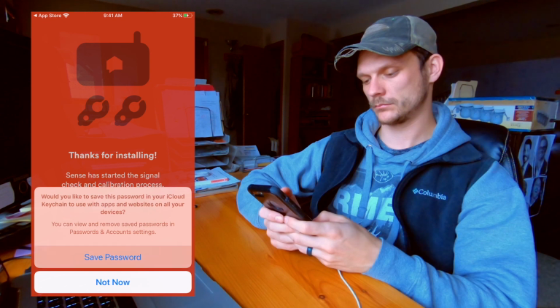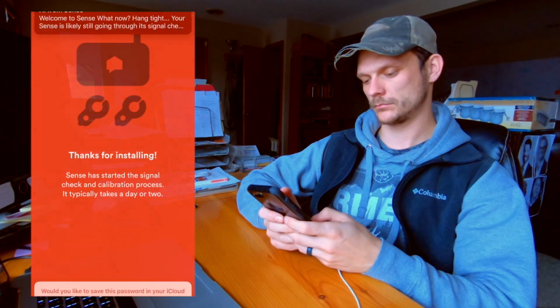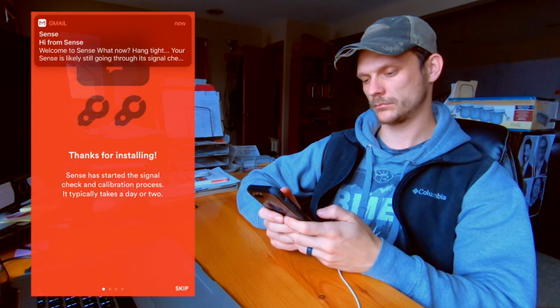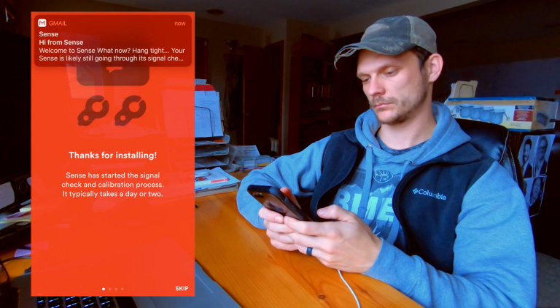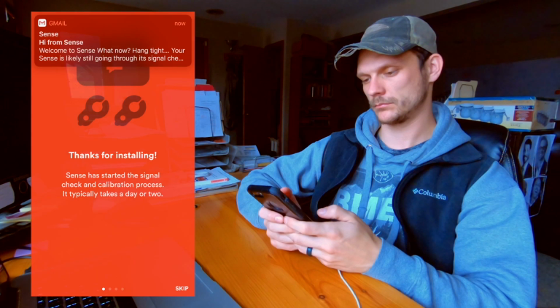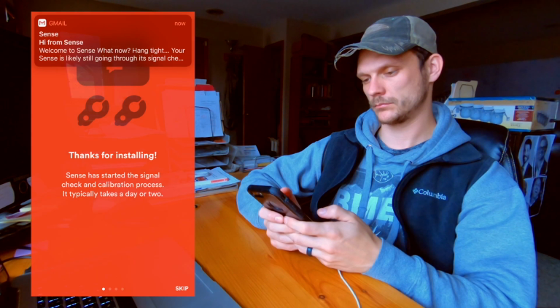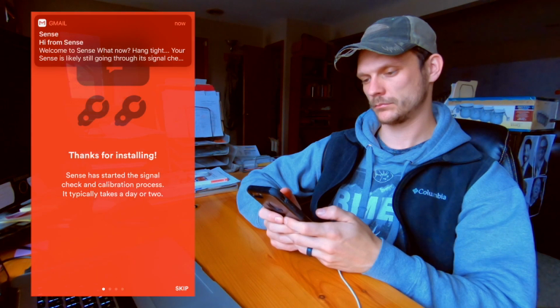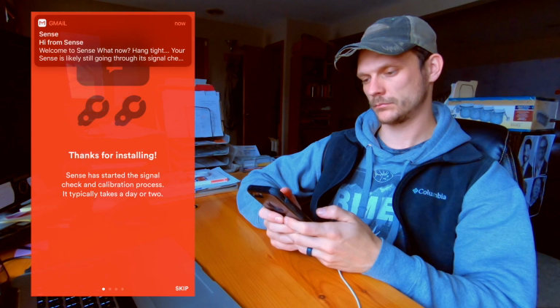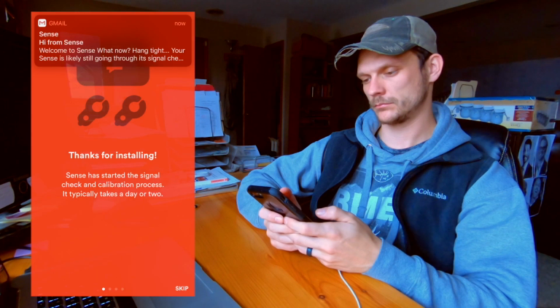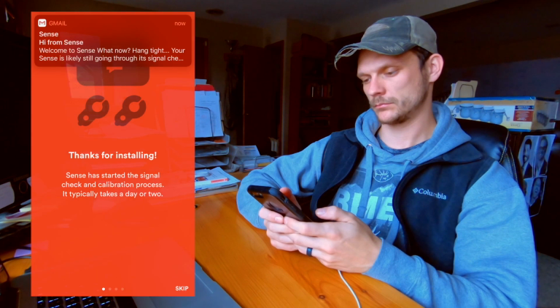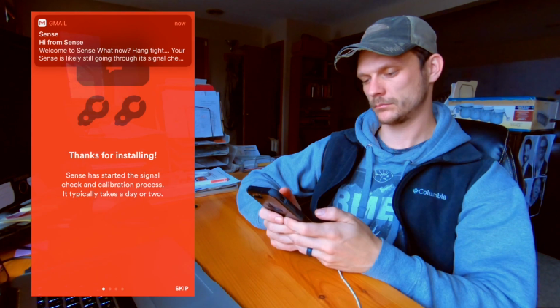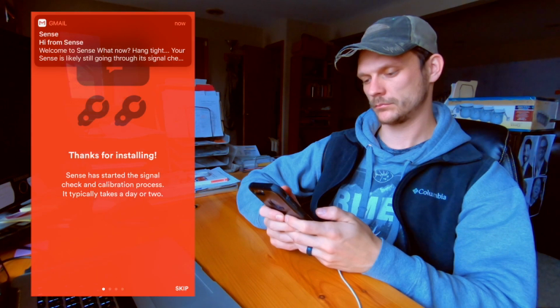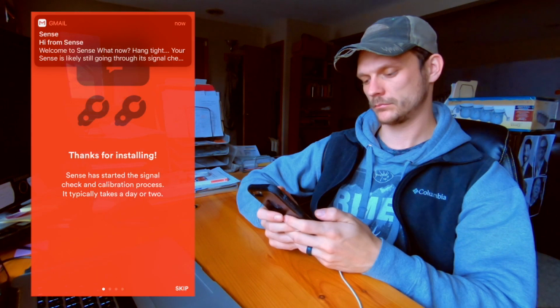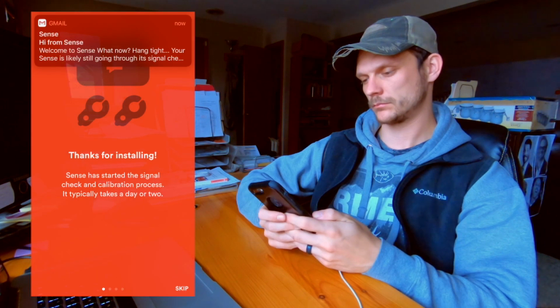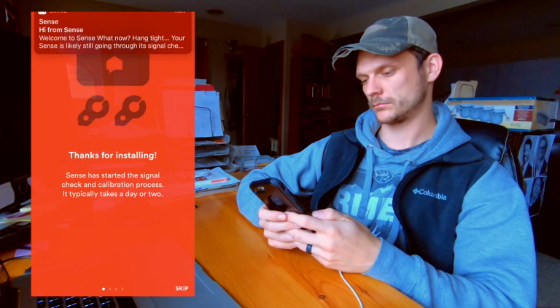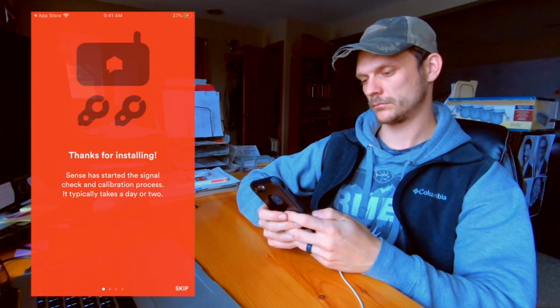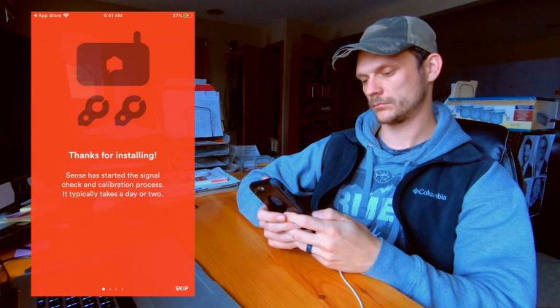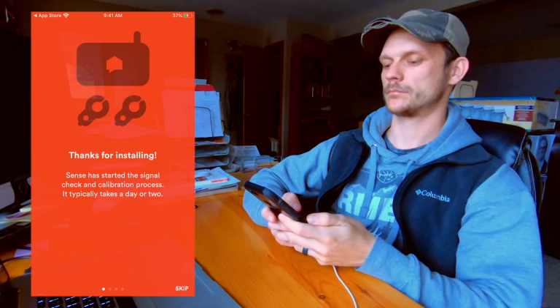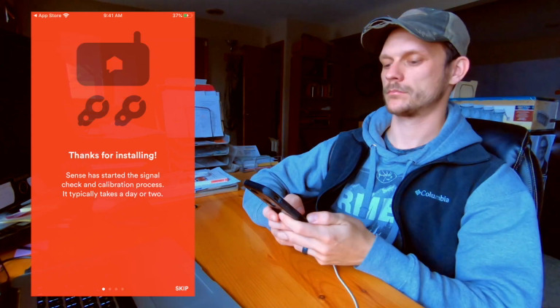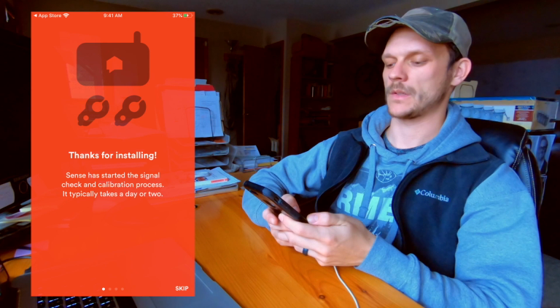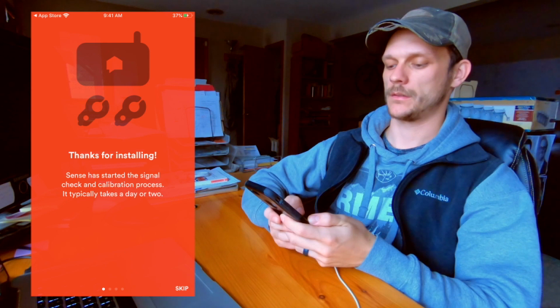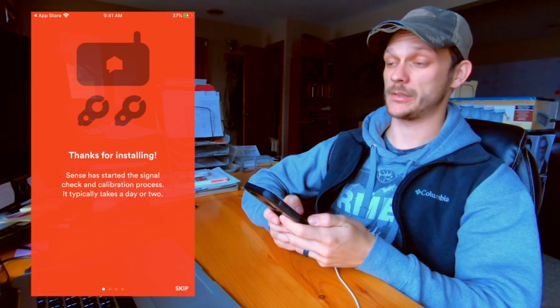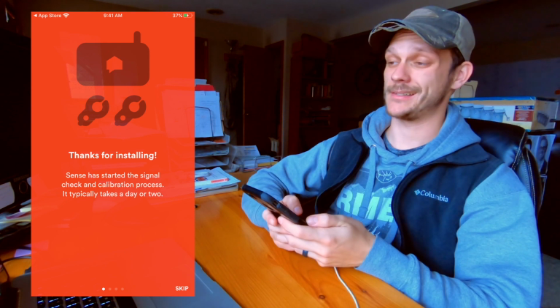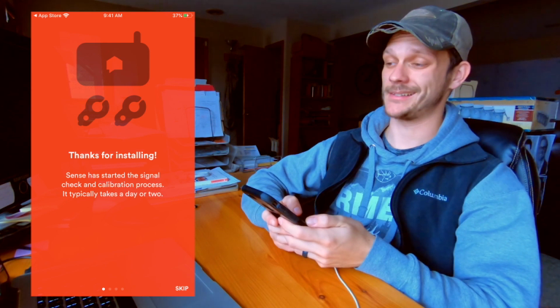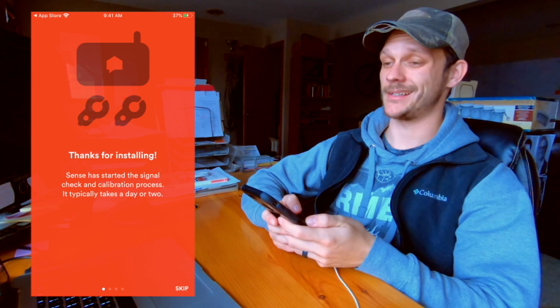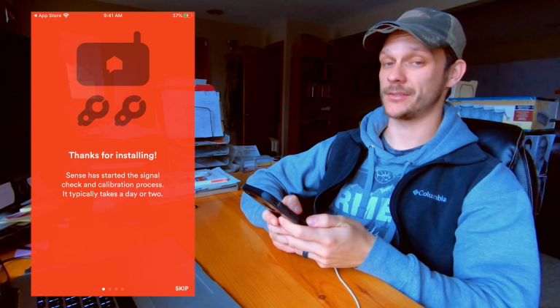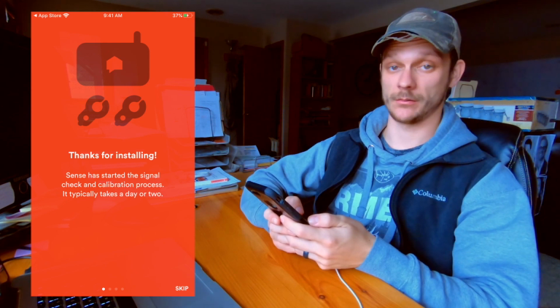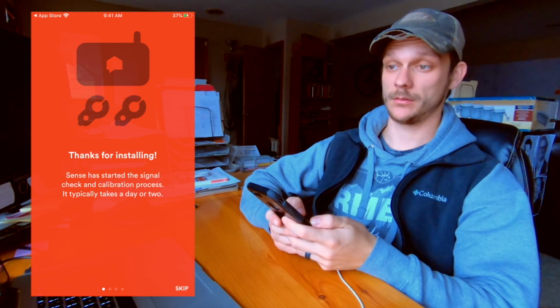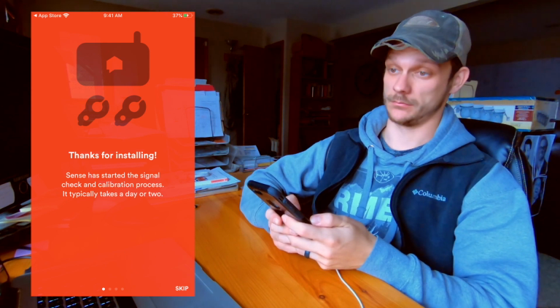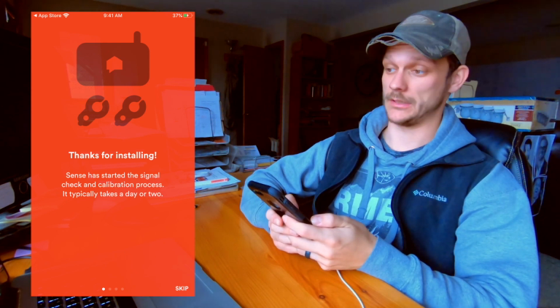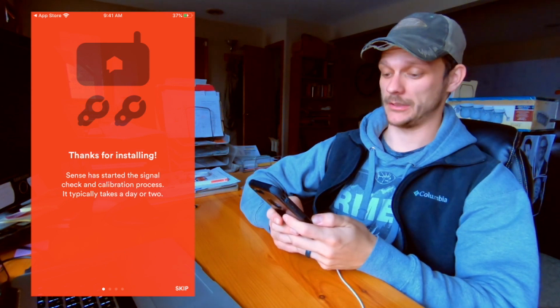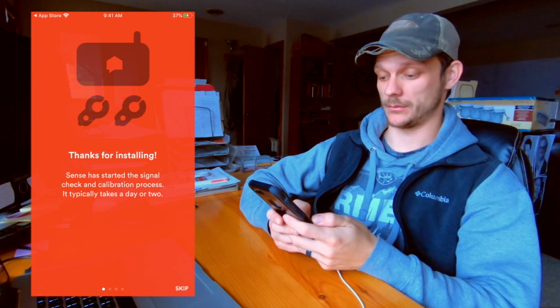Create an account and boom, look at that. It looks like they send you an email right away. It typically takes a day or two — well, that'll be a little while.